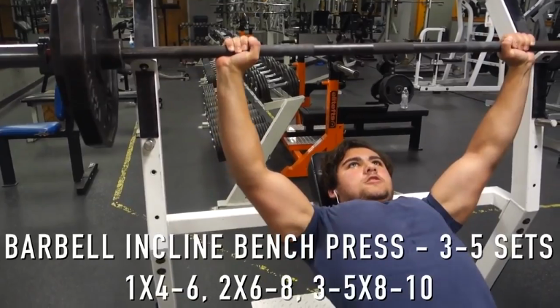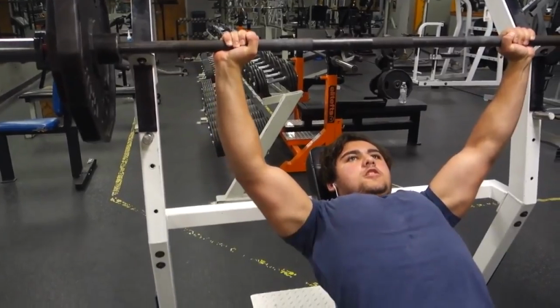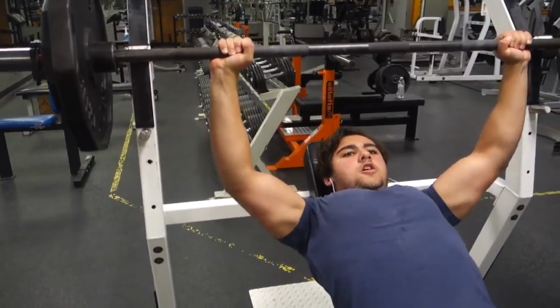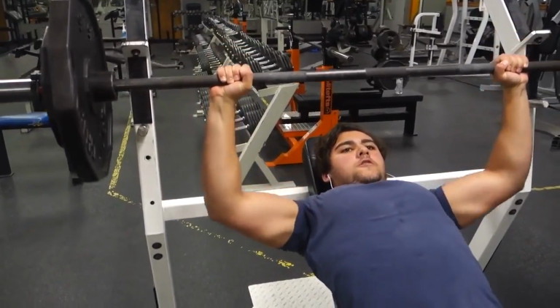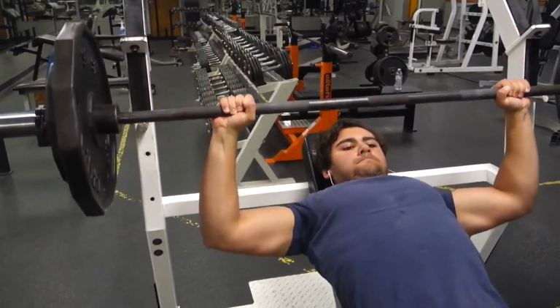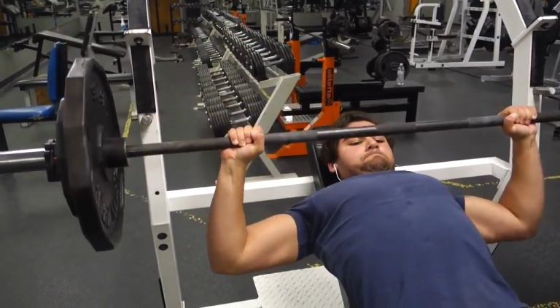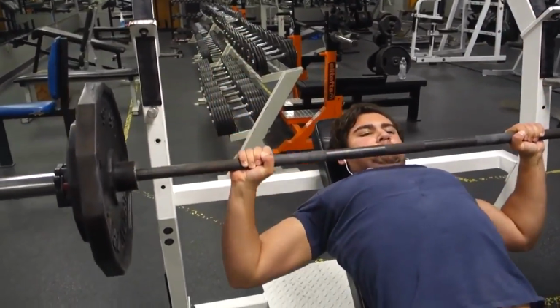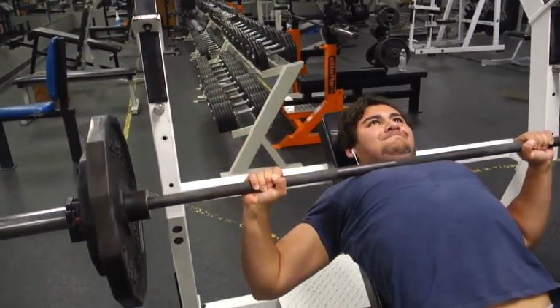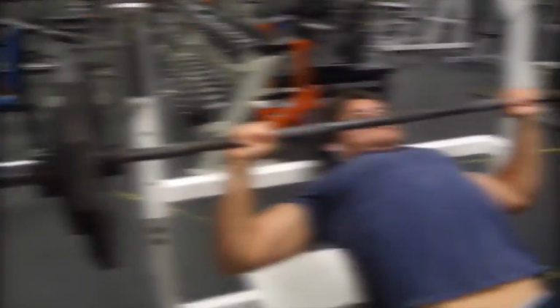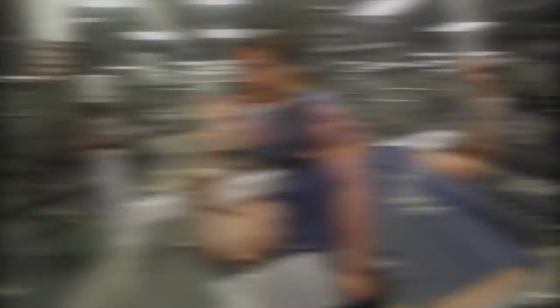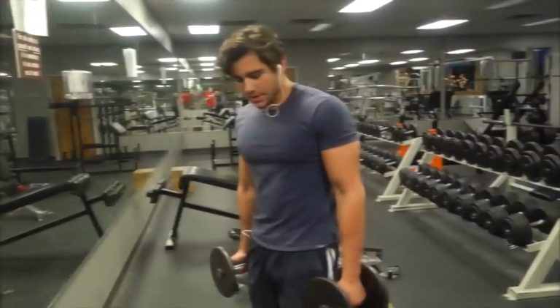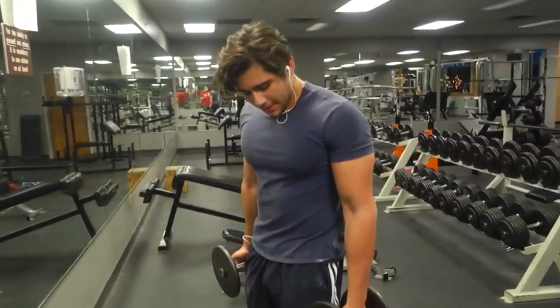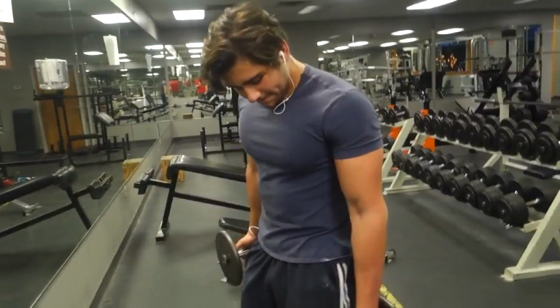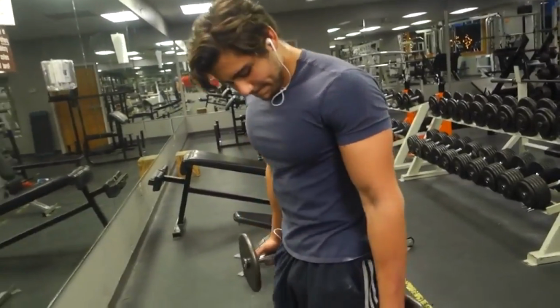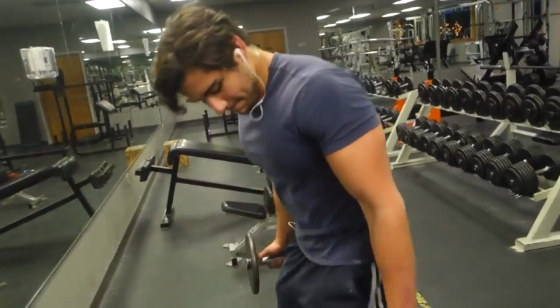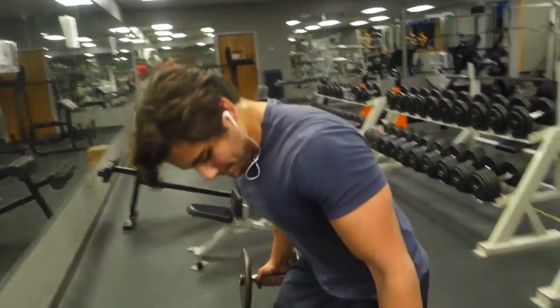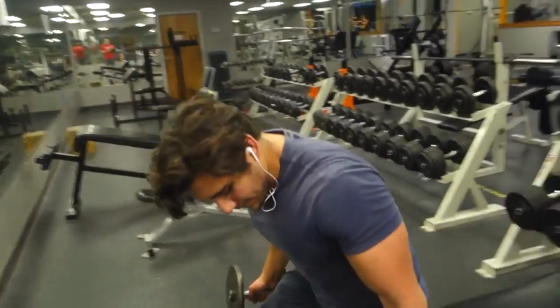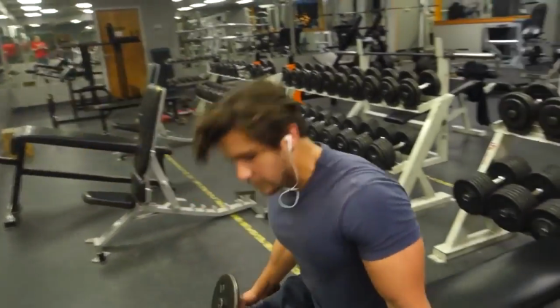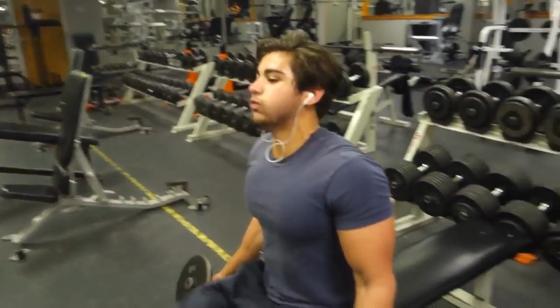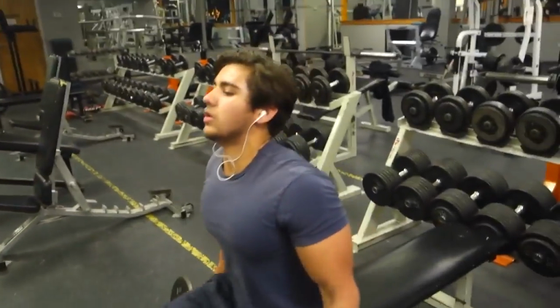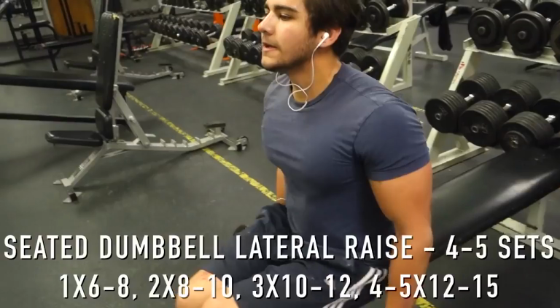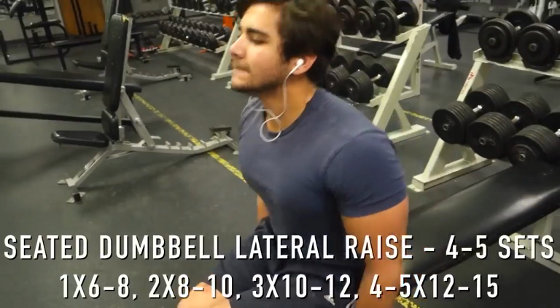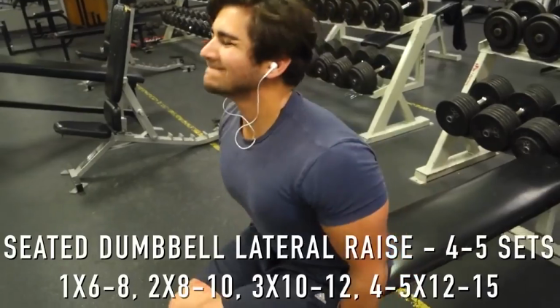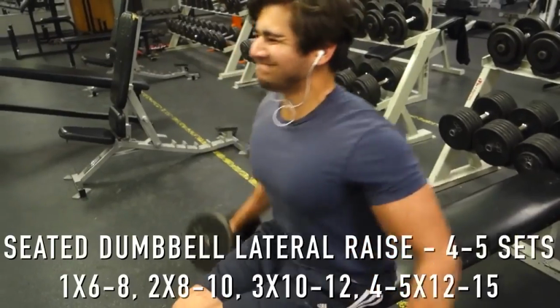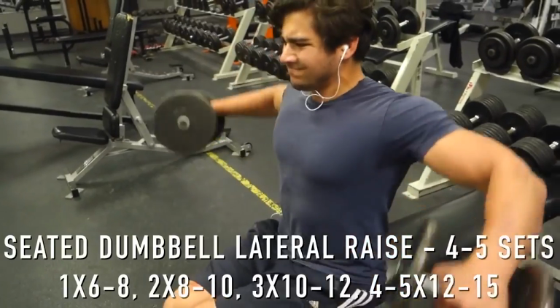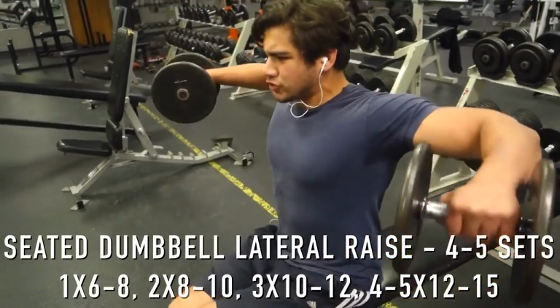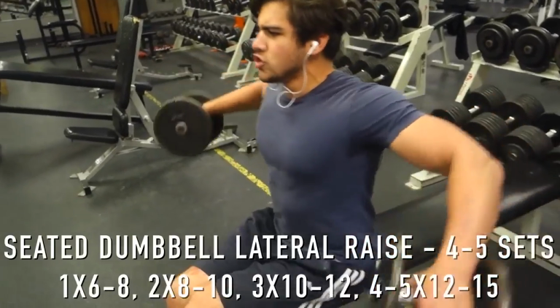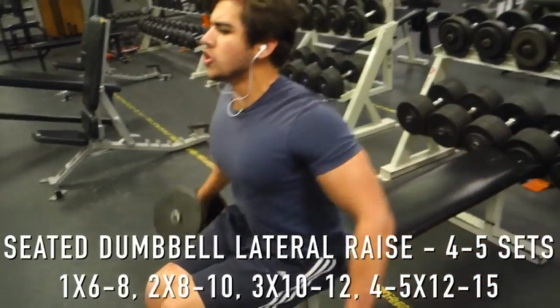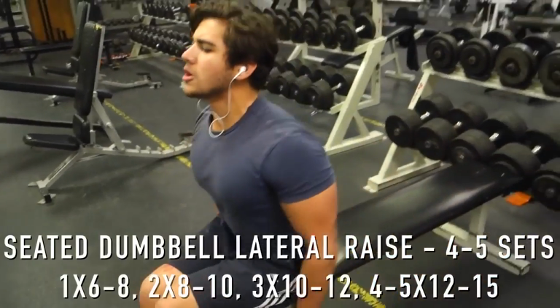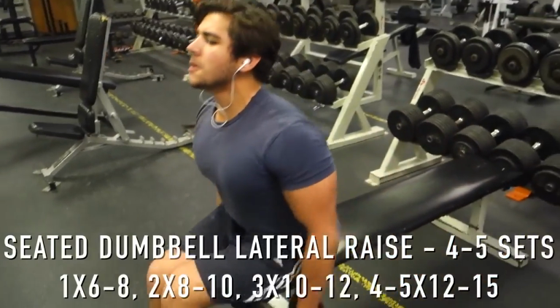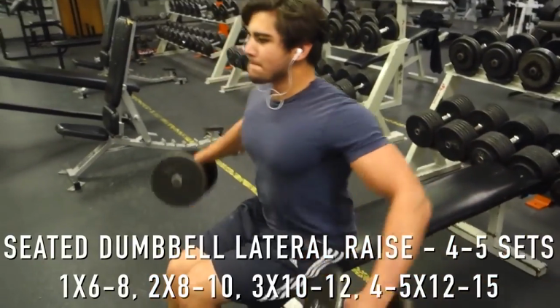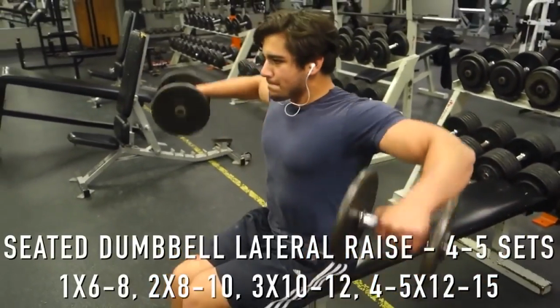After that, we move back to chest, focusing on an incline movement. I chose the barbell incline bench press — you could do dumbbells instead. For your other push day of the week, just do dumbbells.